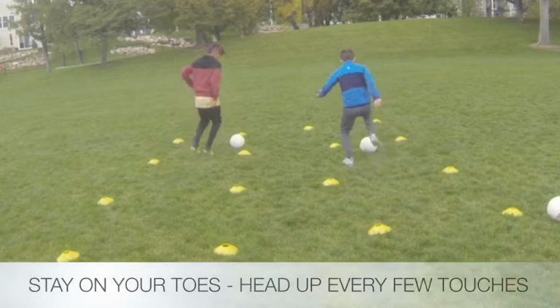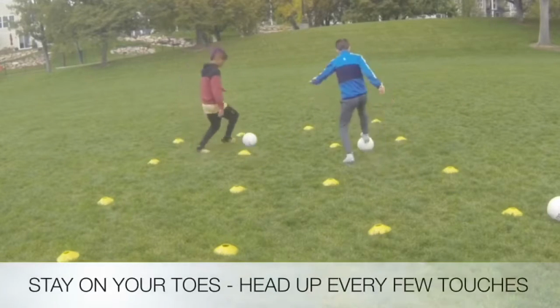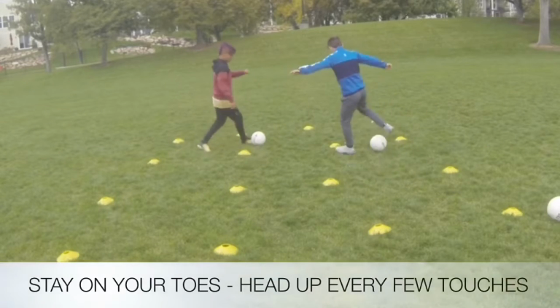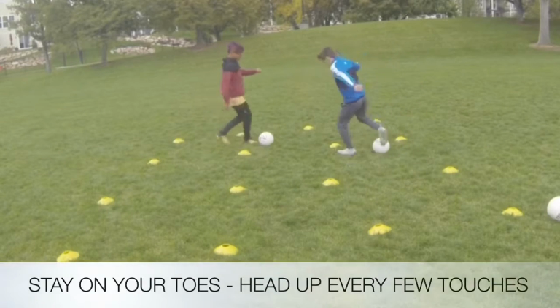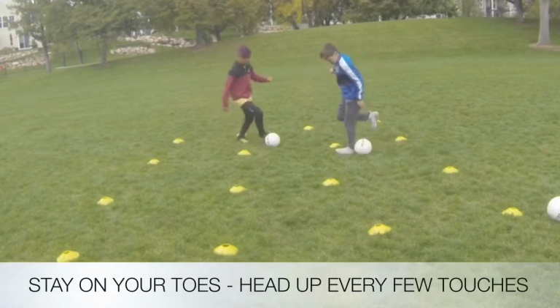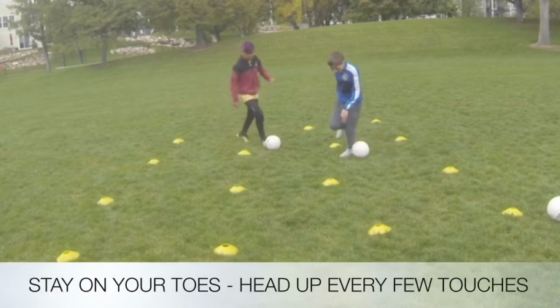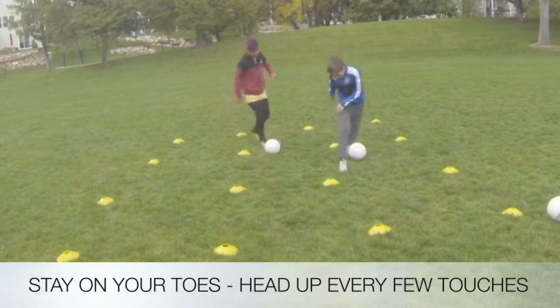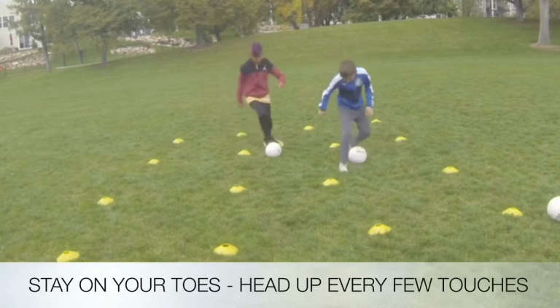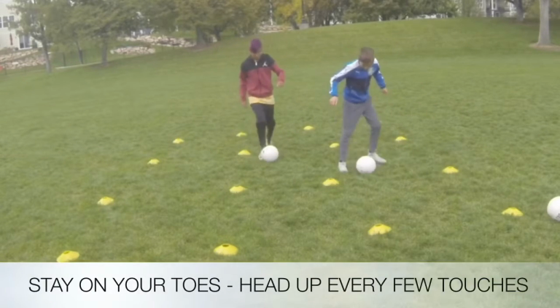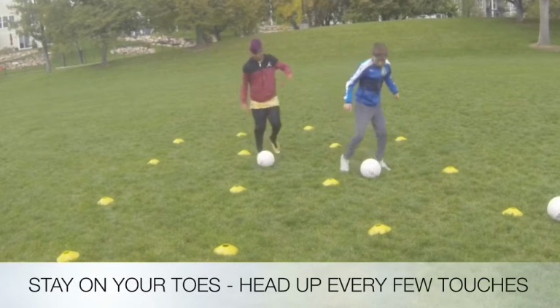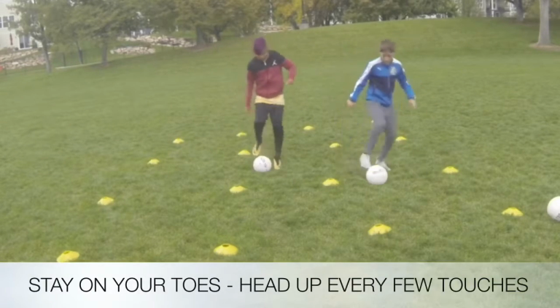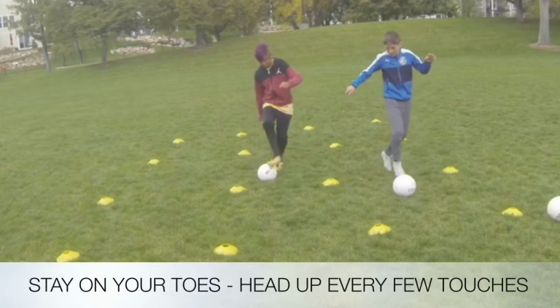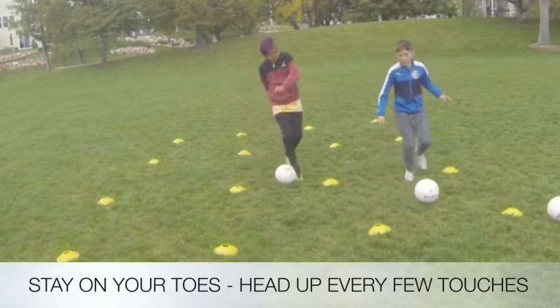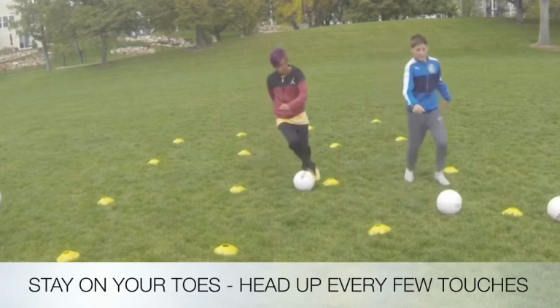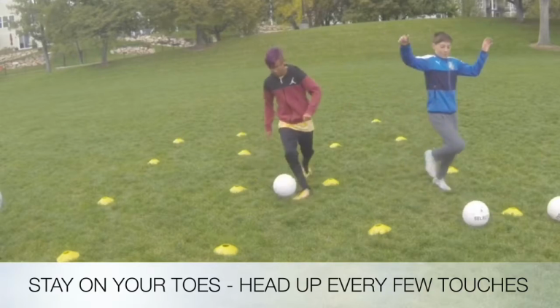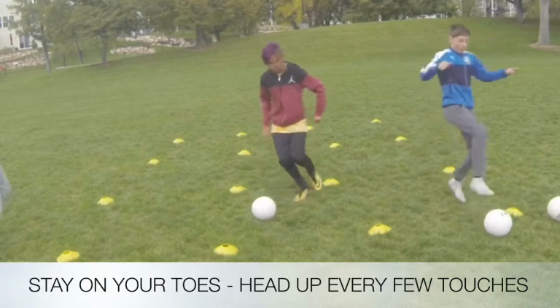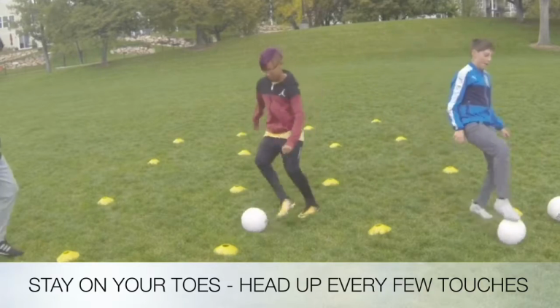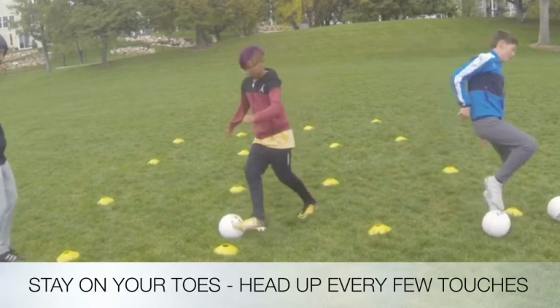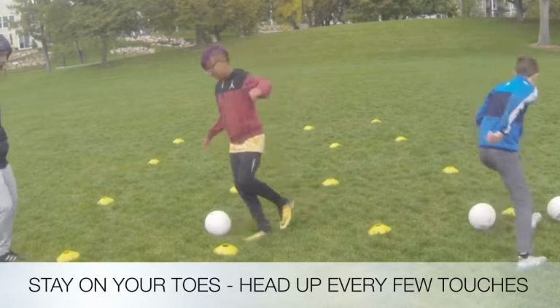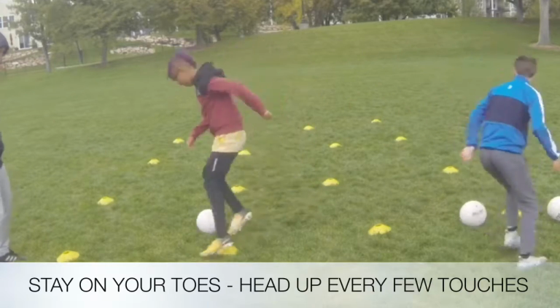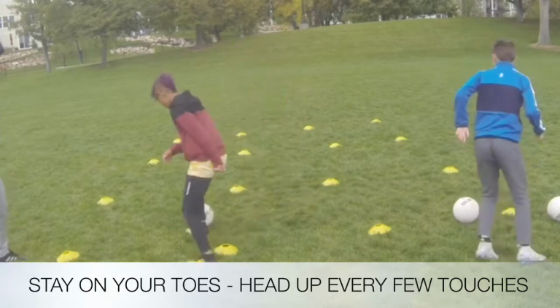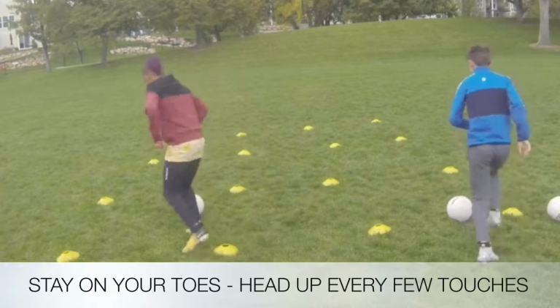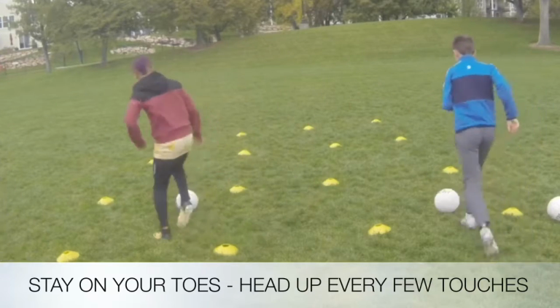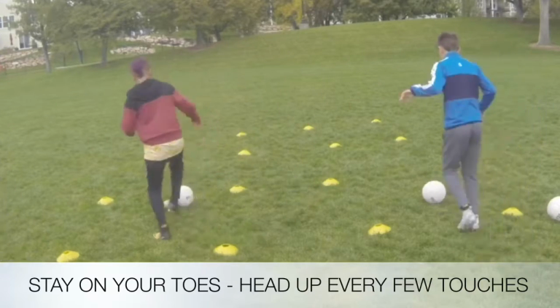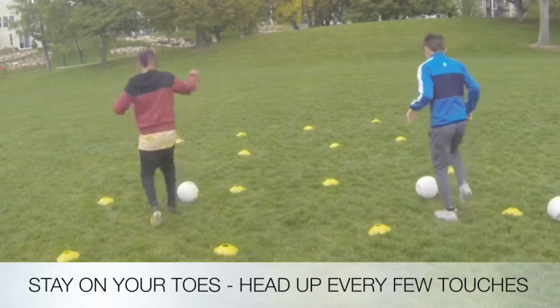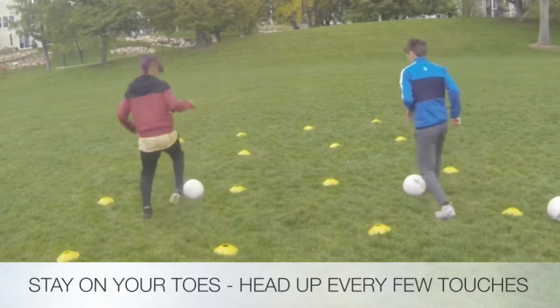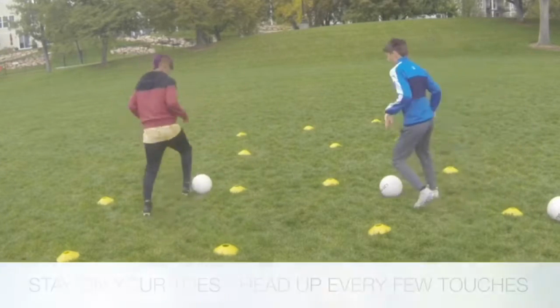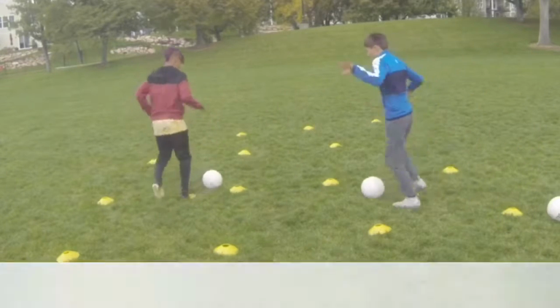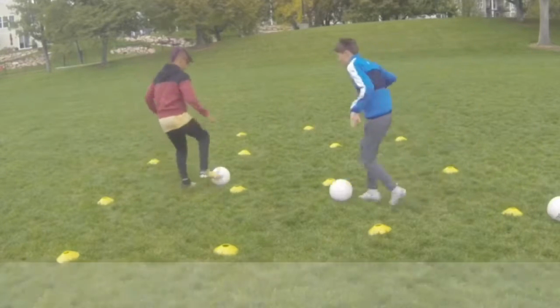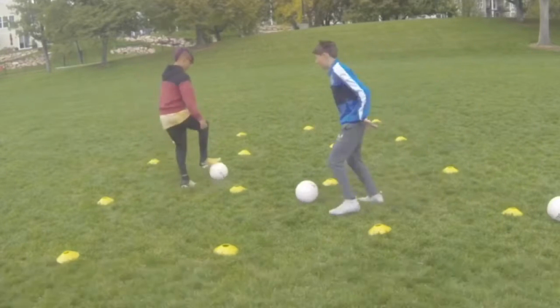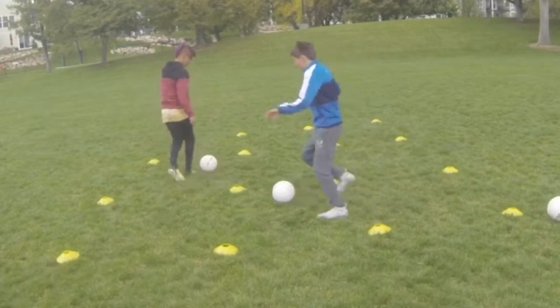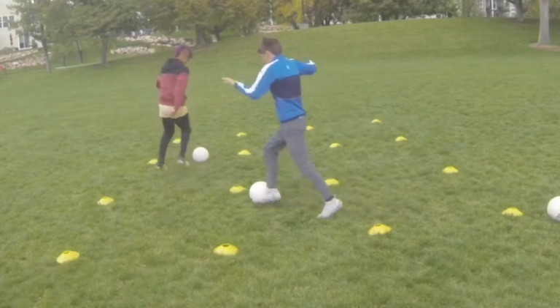Good job River, on your toes — always on your toes, that's the main thing.